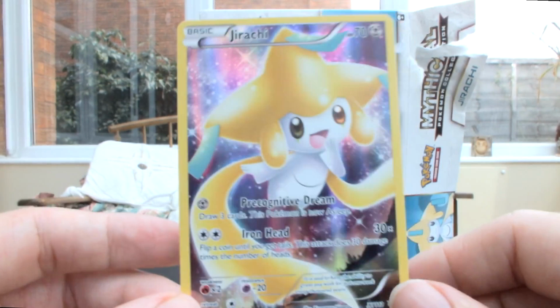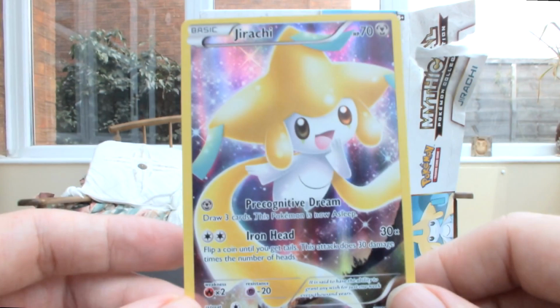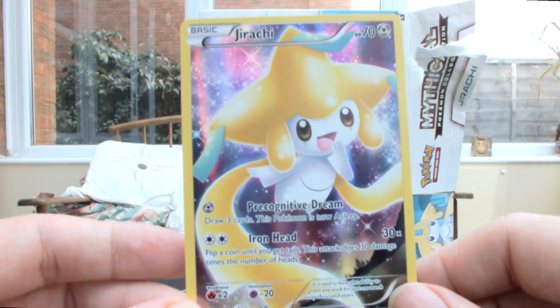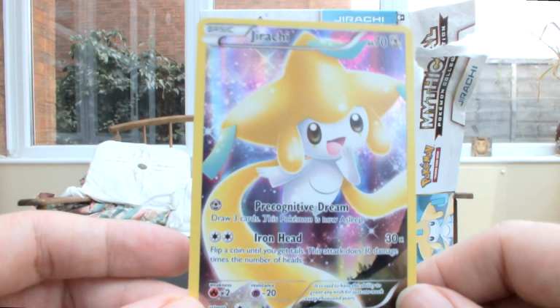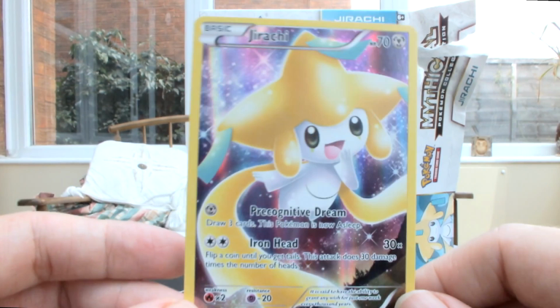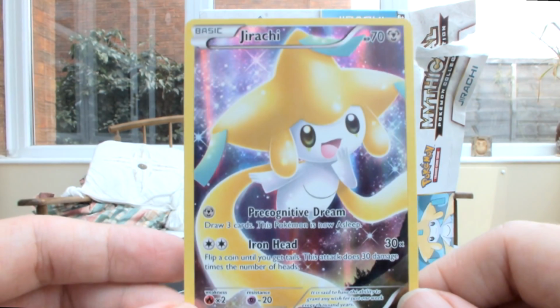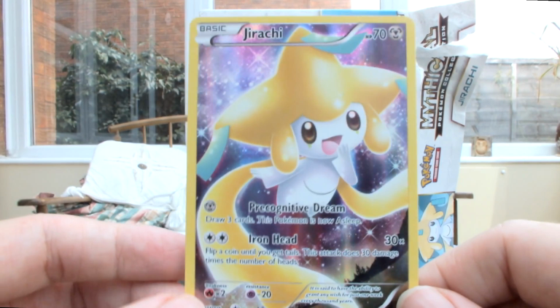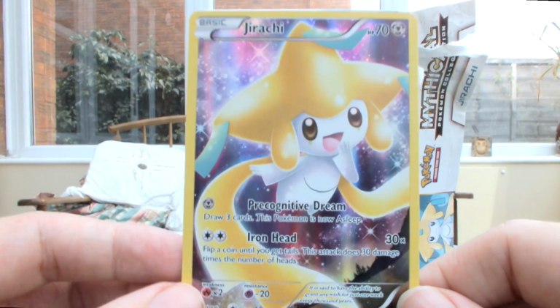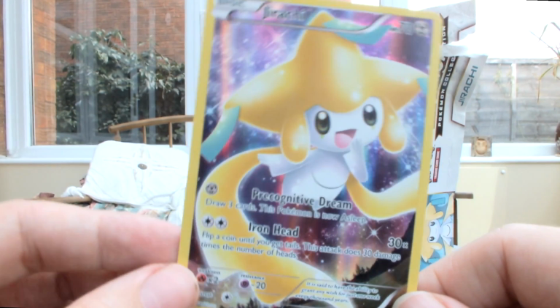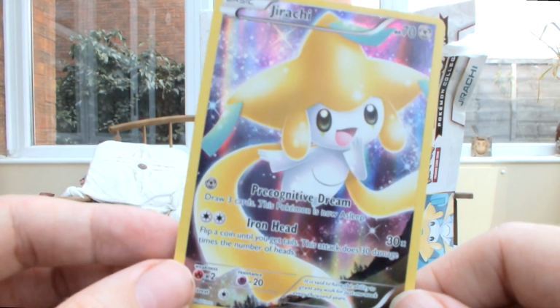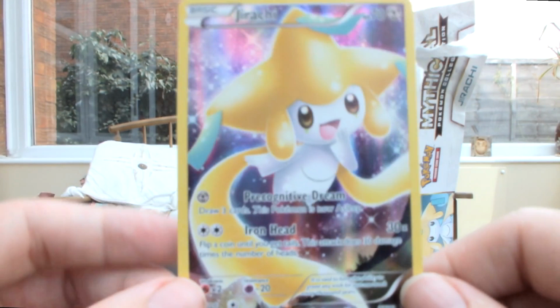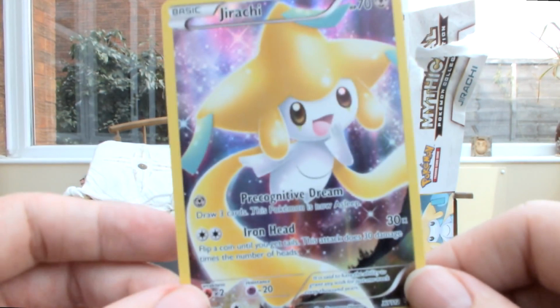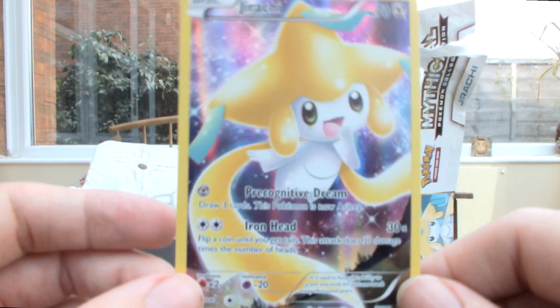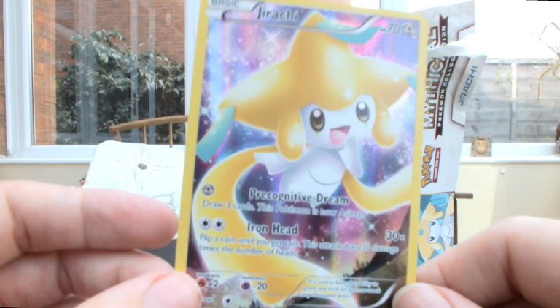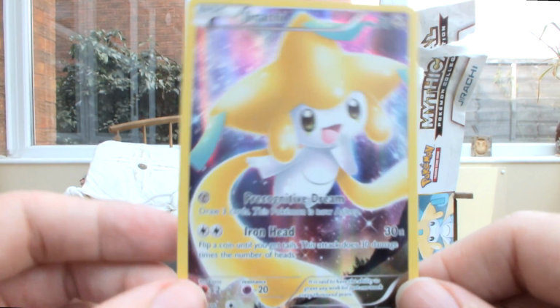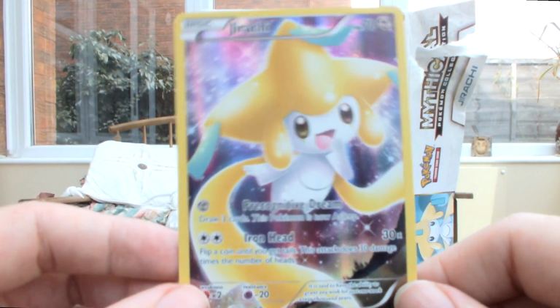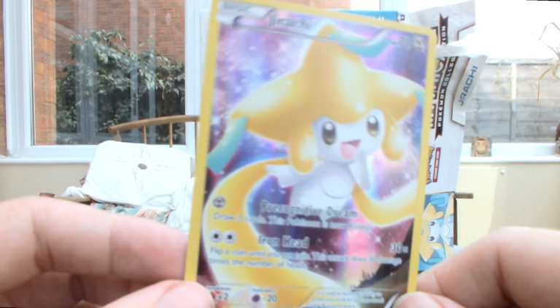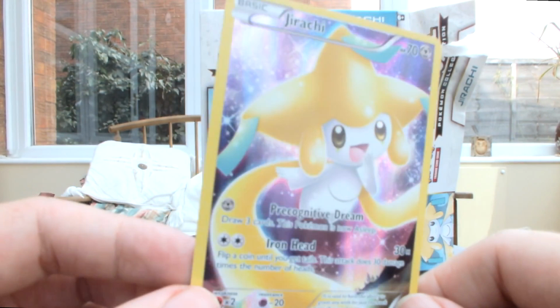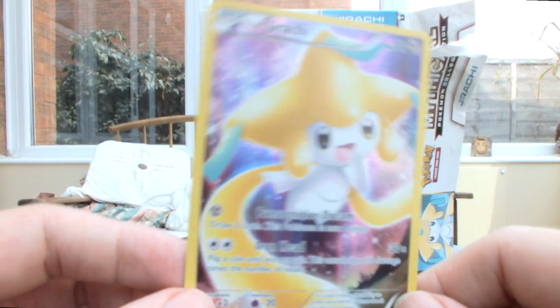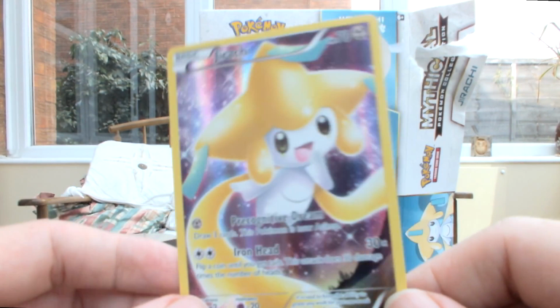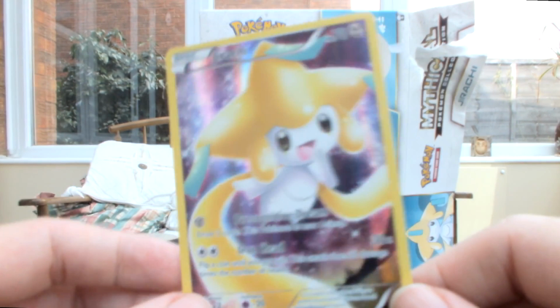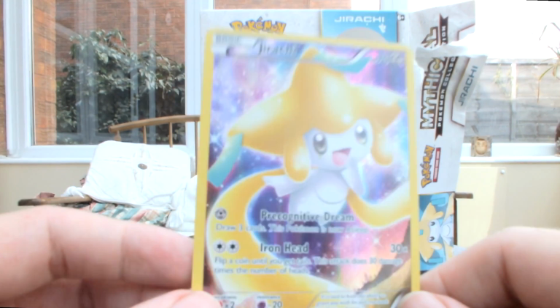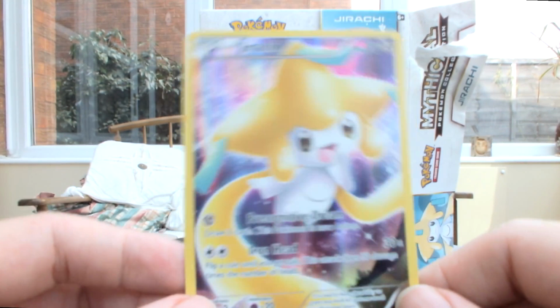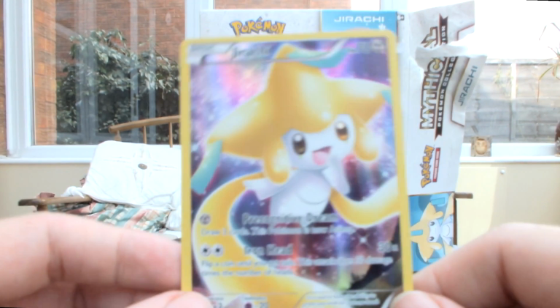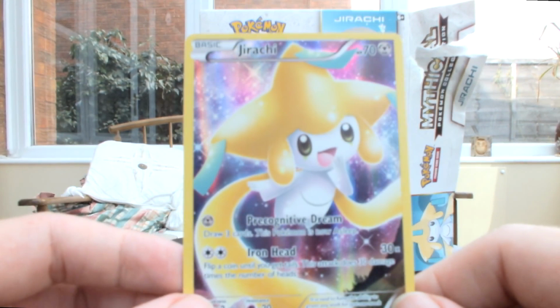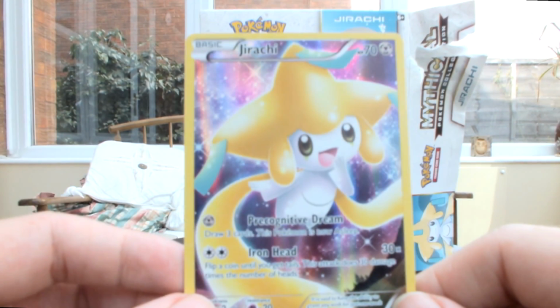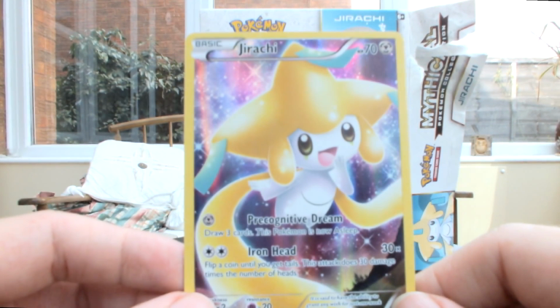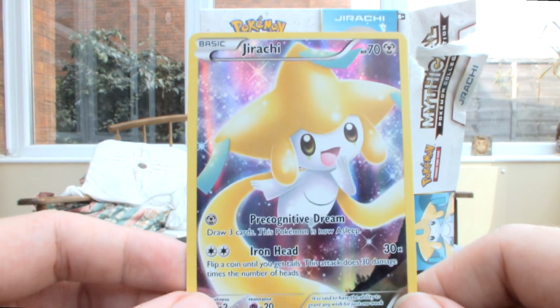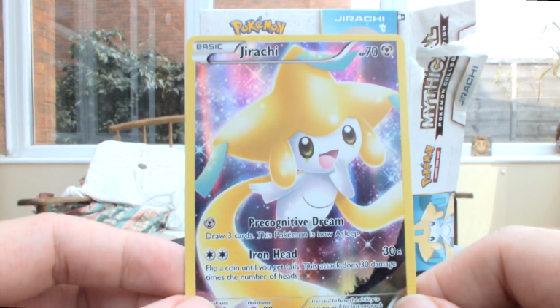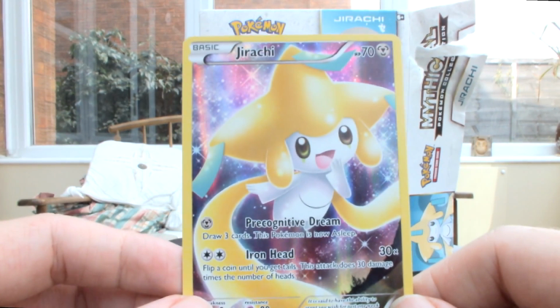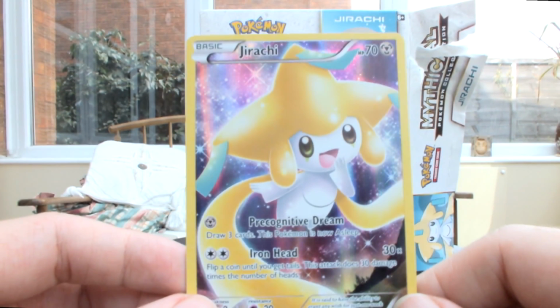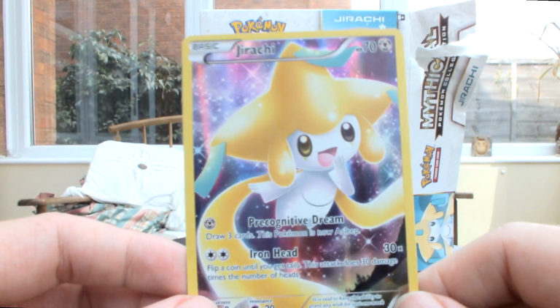You get the promo card, which is what you buy these boxes for, as well as the Pokemon Generations stuff. I really like this month's one — they're outdoing themselves. The Celebi one I think is so far my favourite. All the different colours in here, the artwork is gorgeous. Jirachi is of course the Wish Pokemon, and these are lovely.